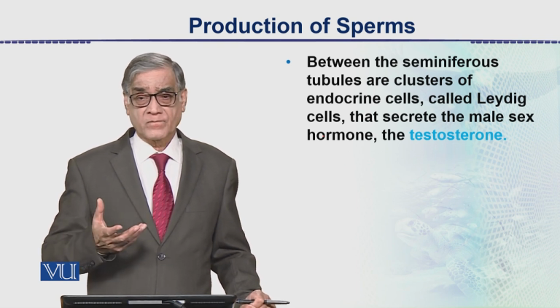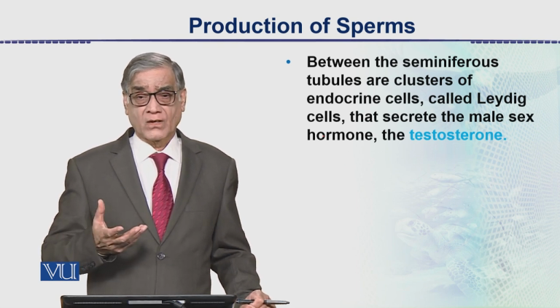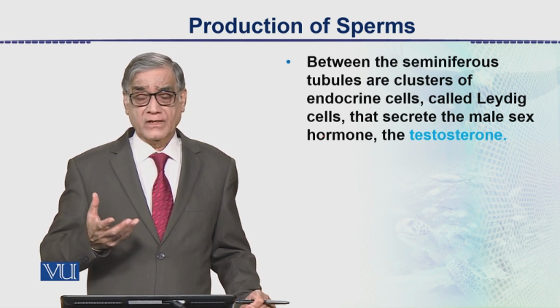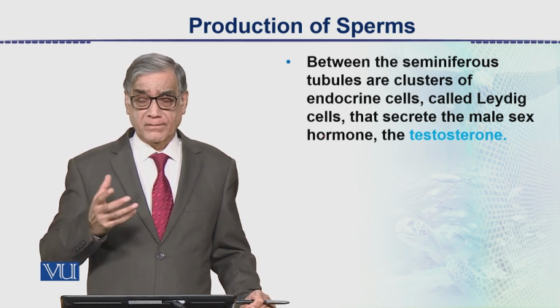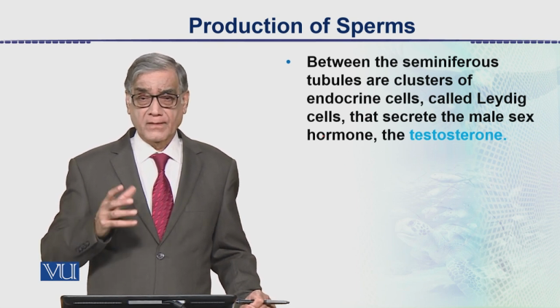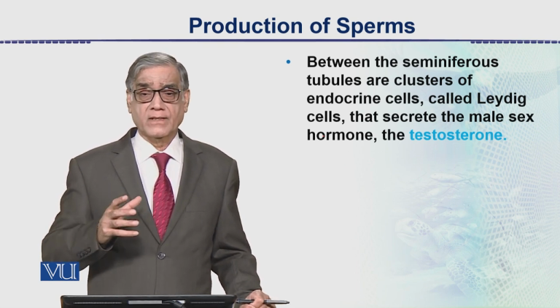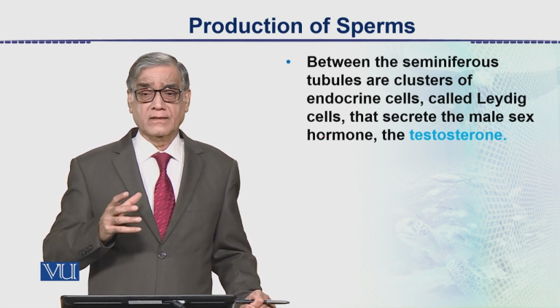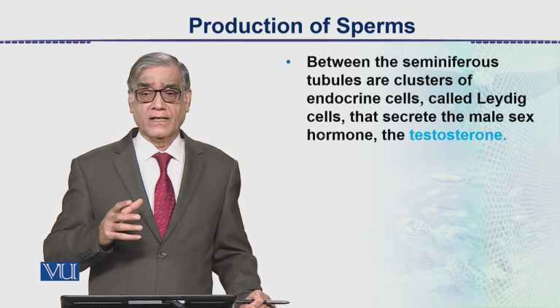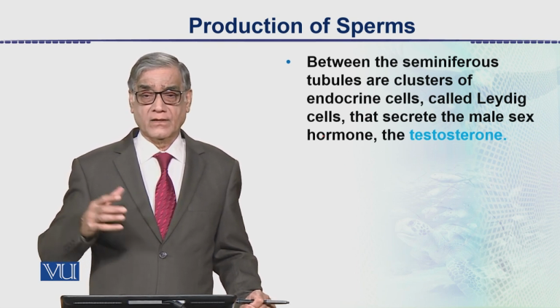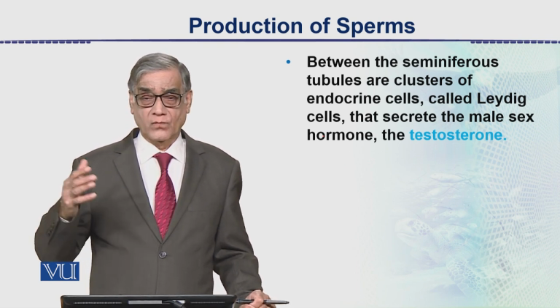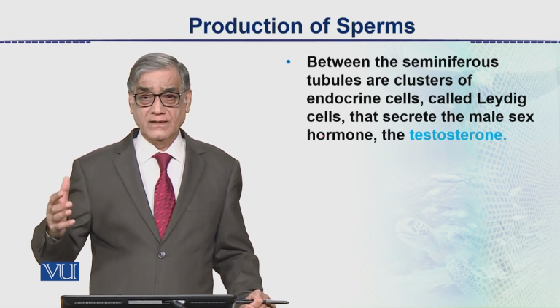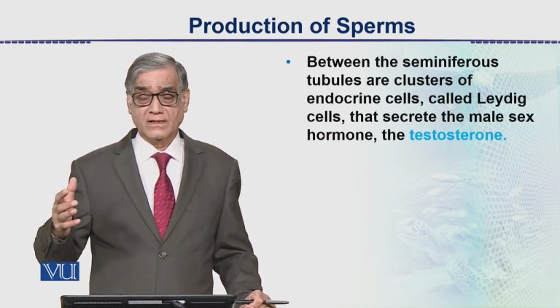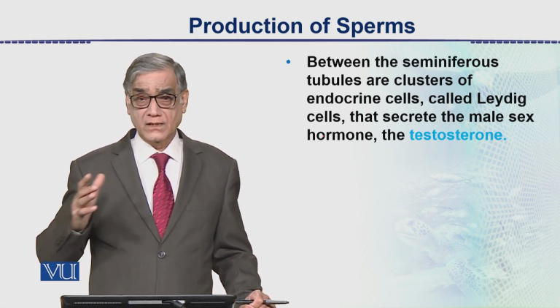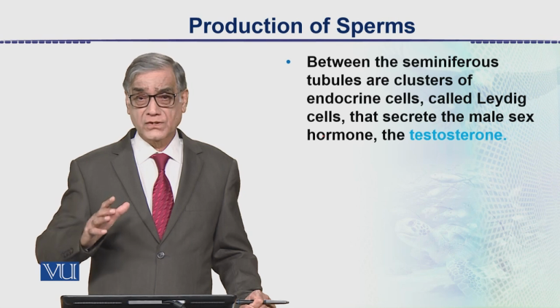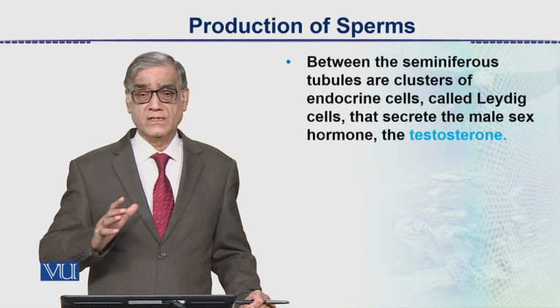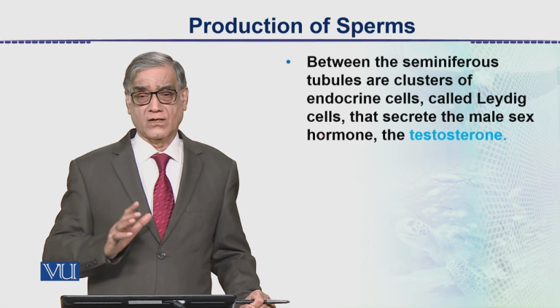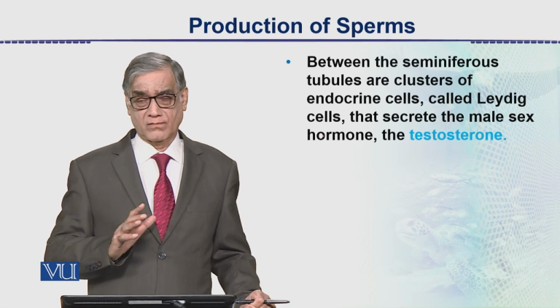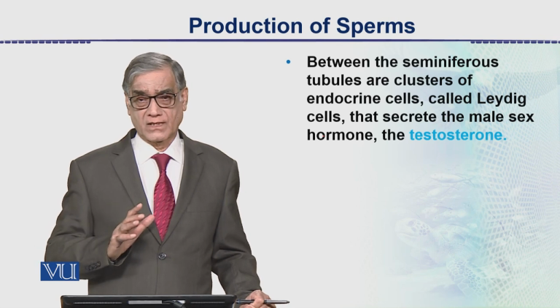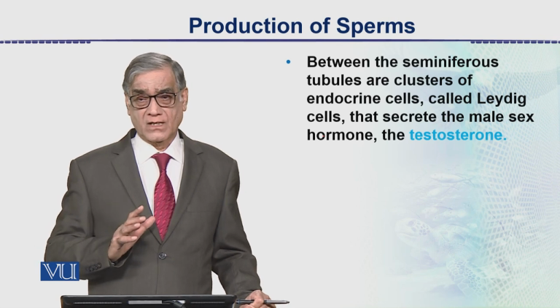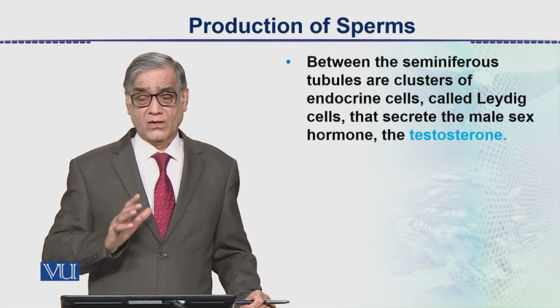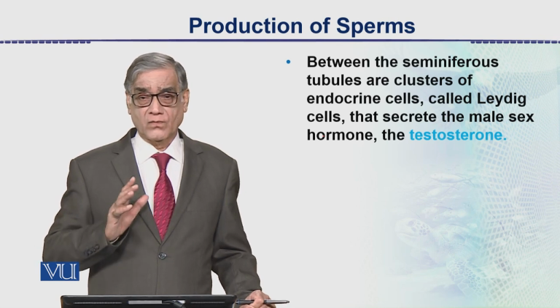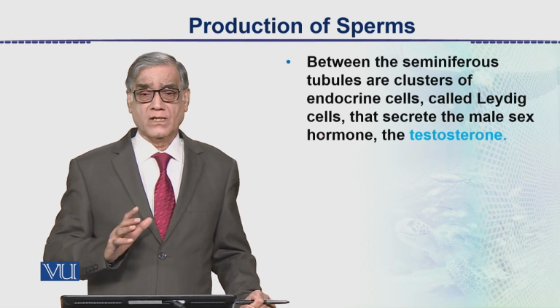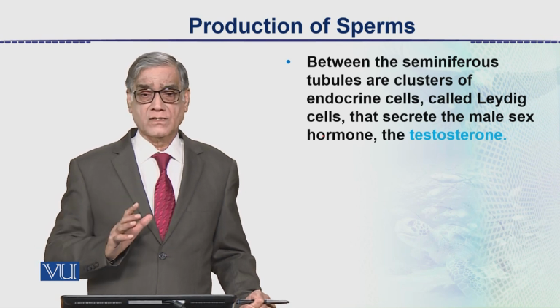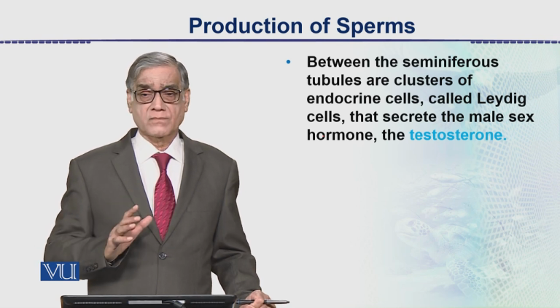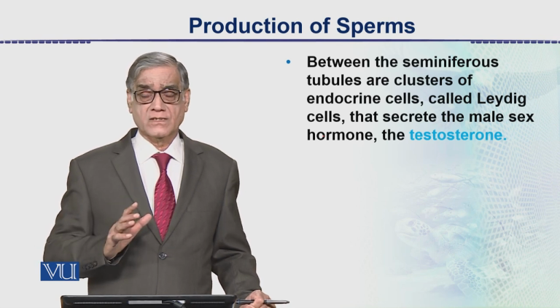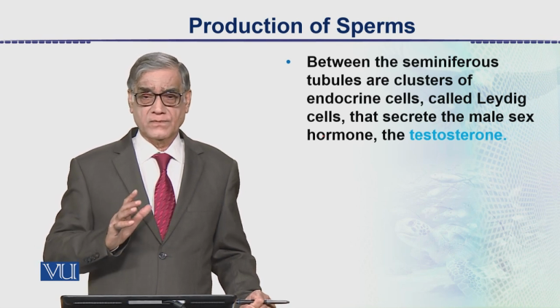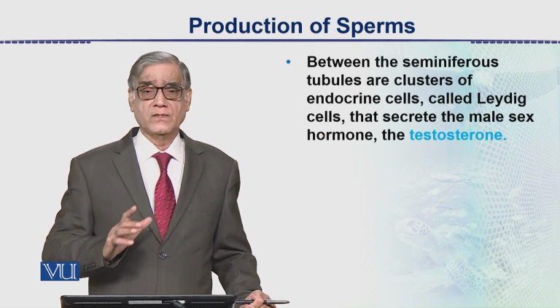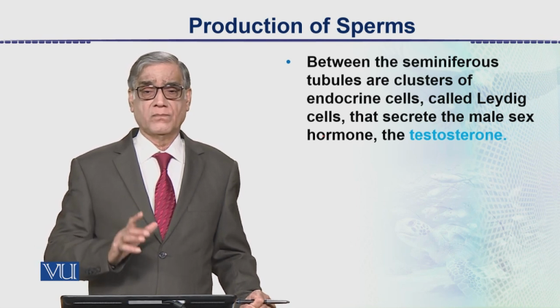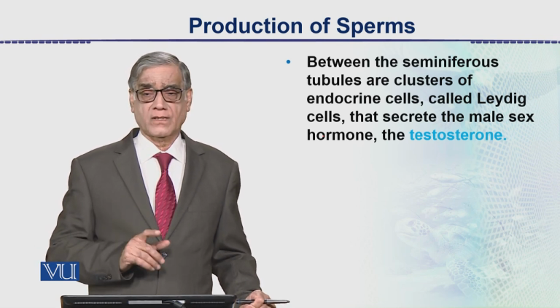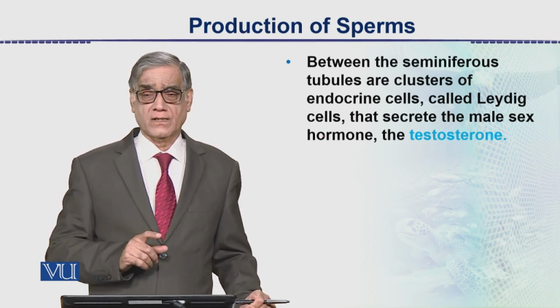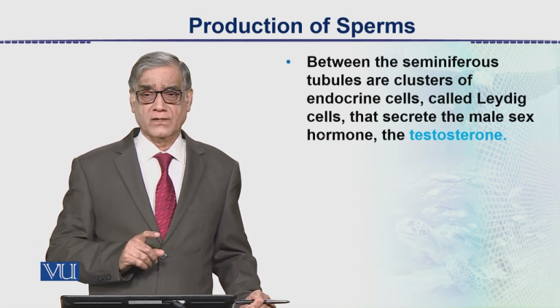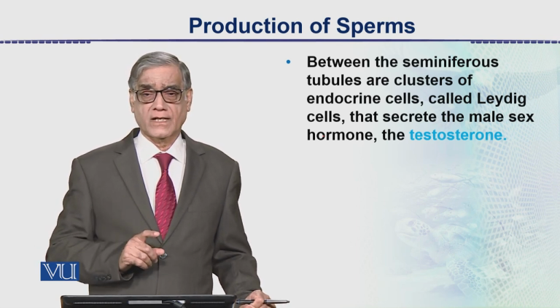Sperm production also depends on whether the conditions are normal. Among those conditions, the most important one is maintaining the proper temperature and nourishment.